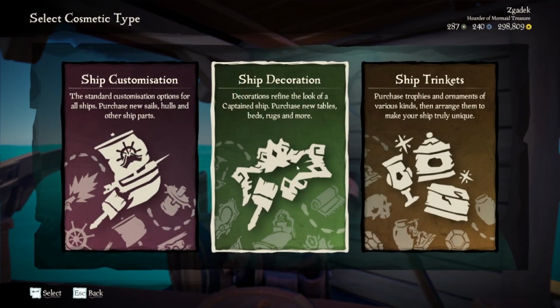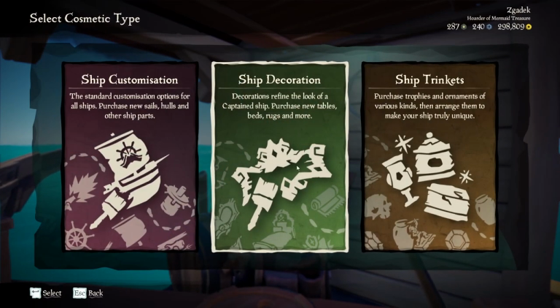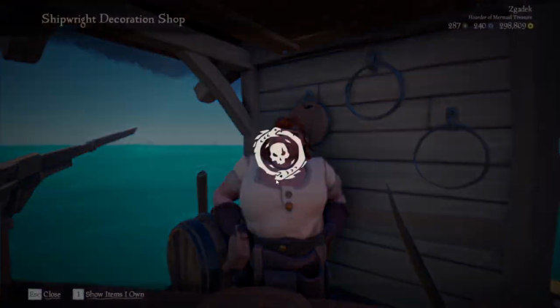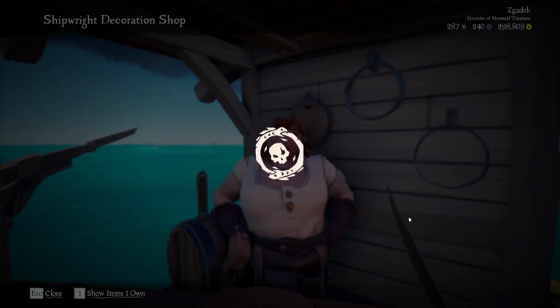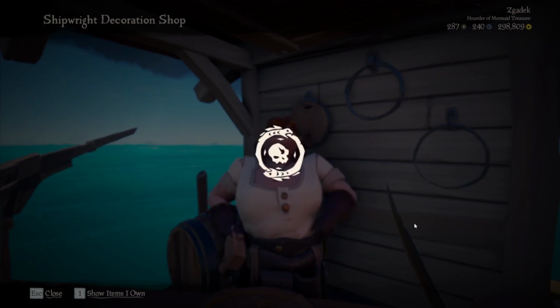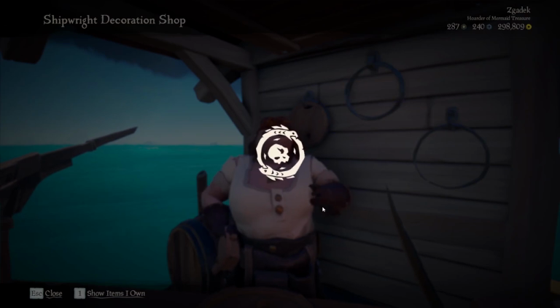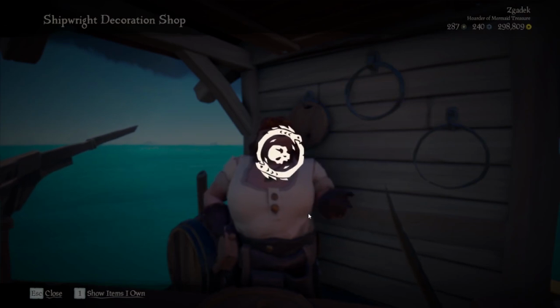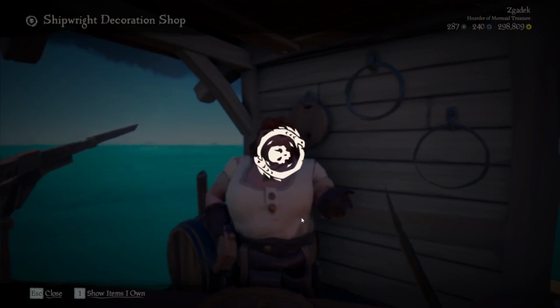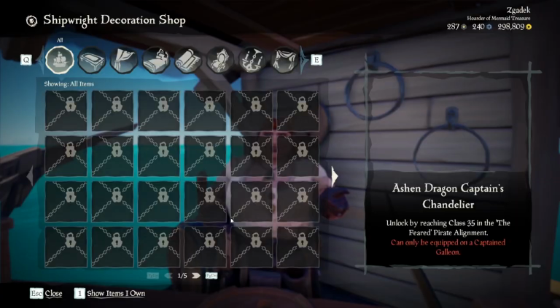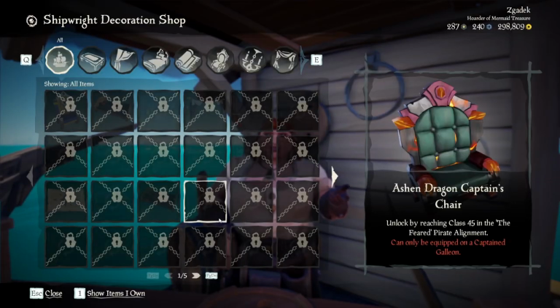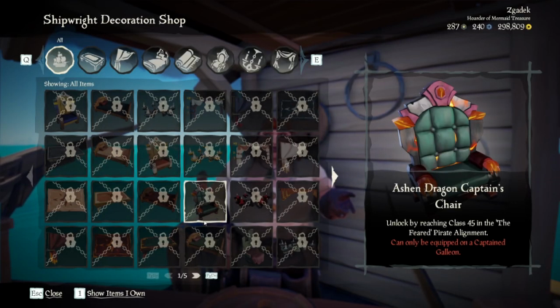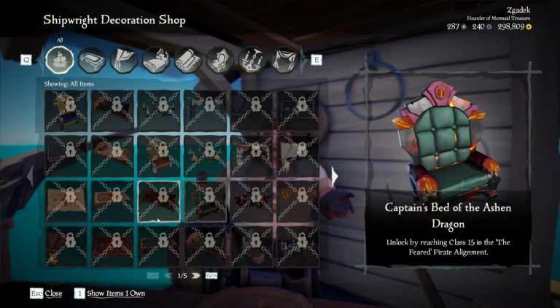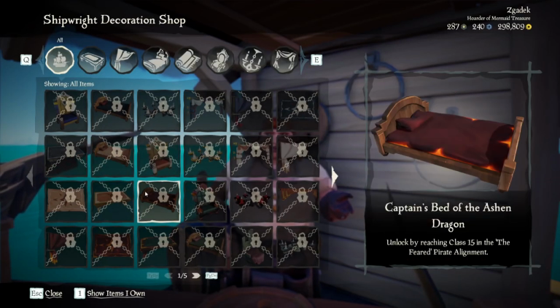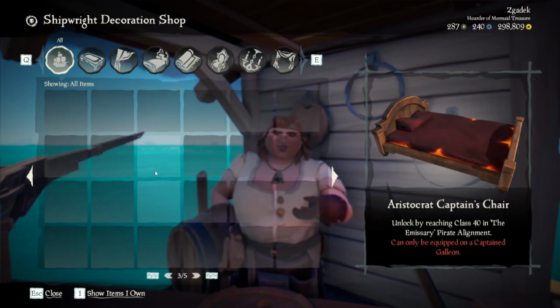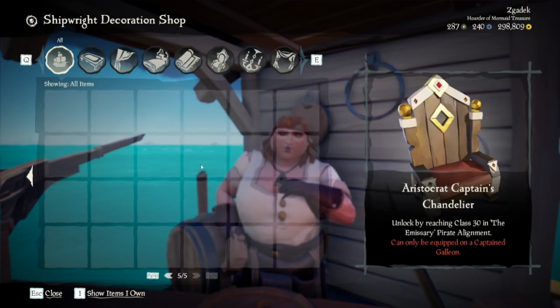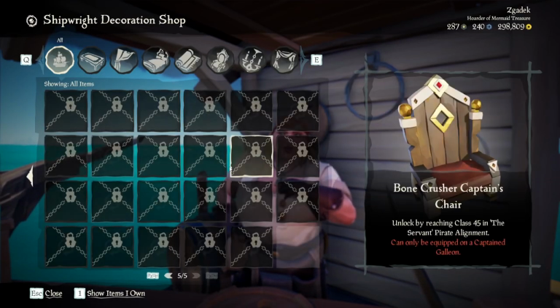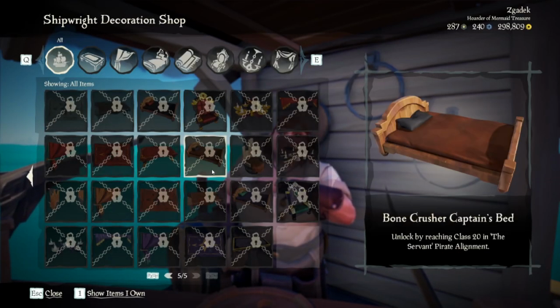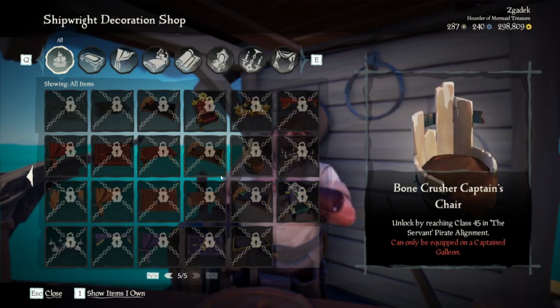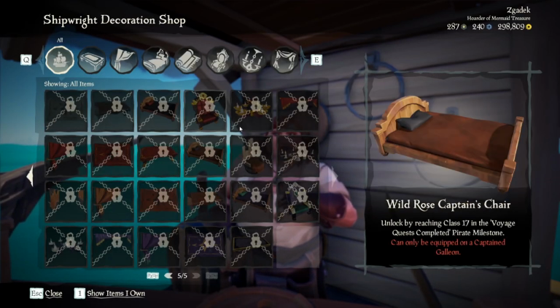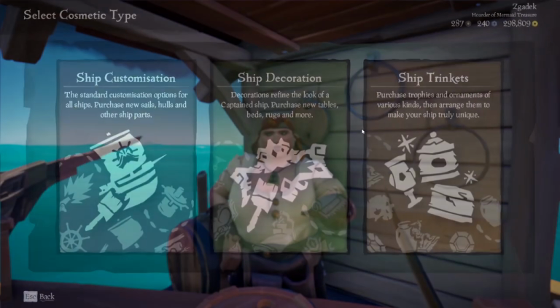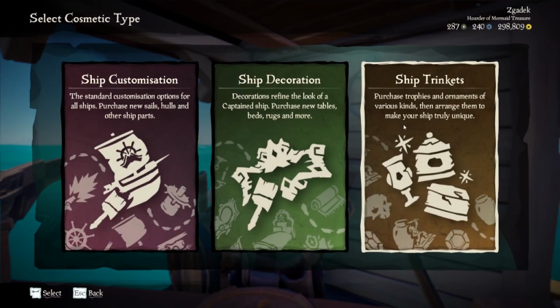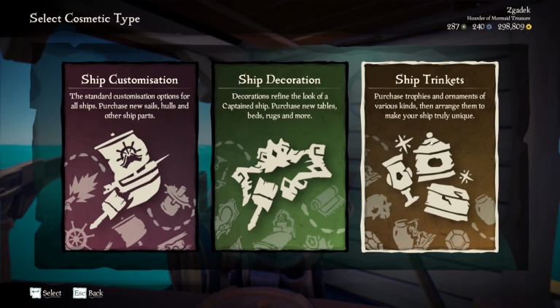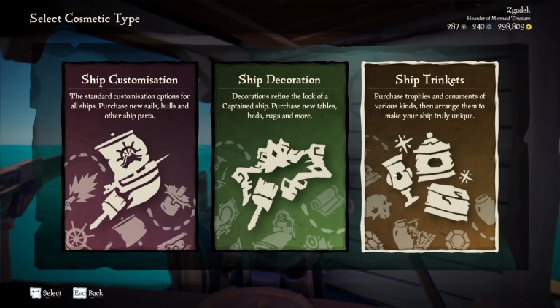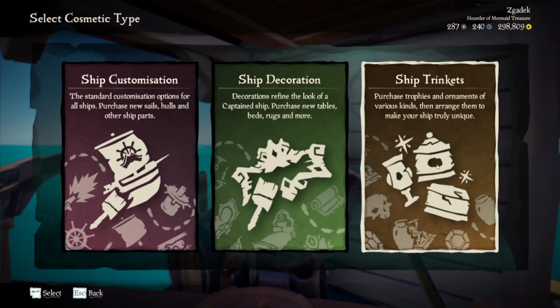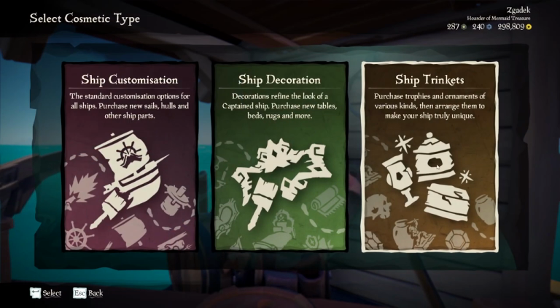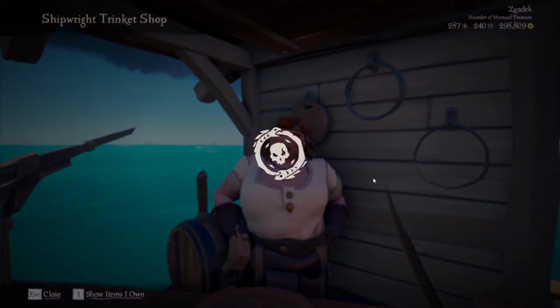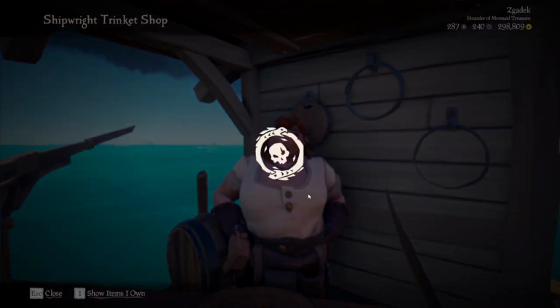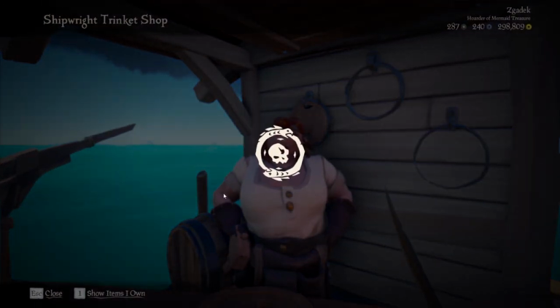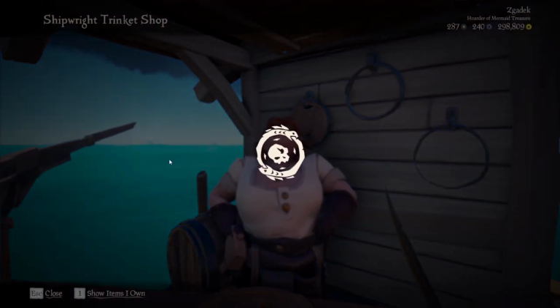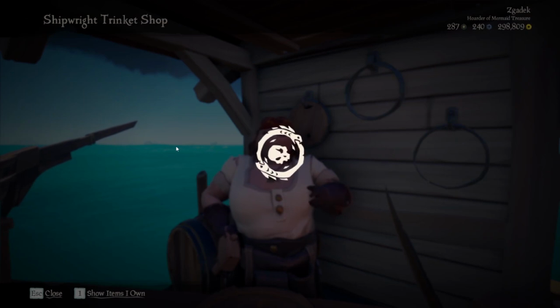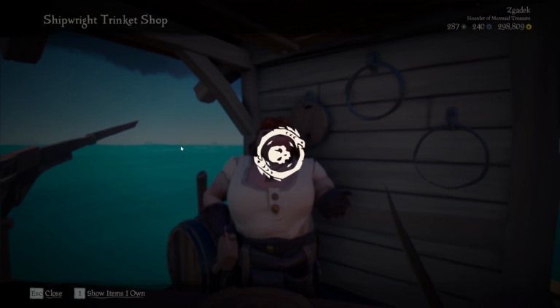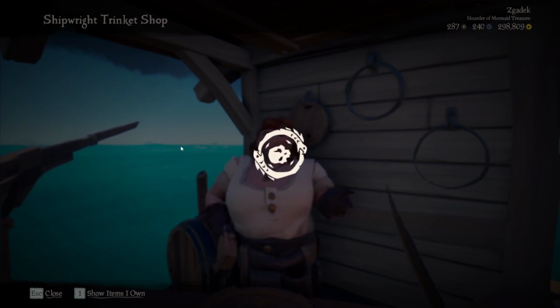You can also go to ship decorations to adjust any other decorations and trinkets as well.